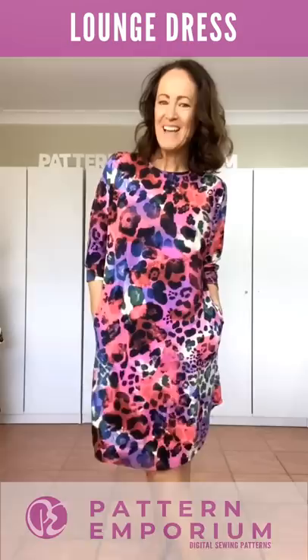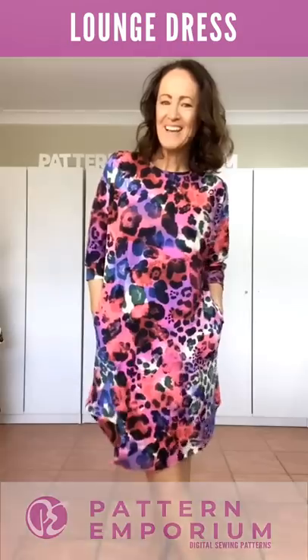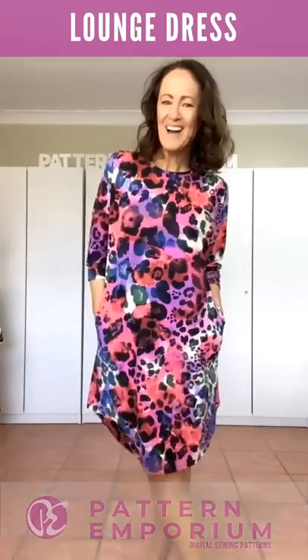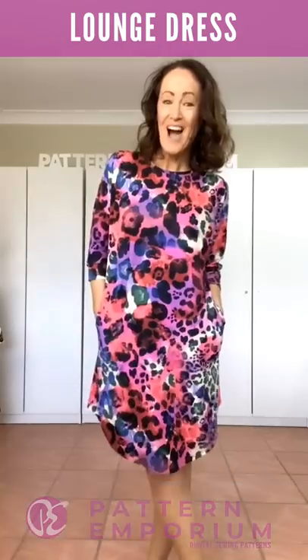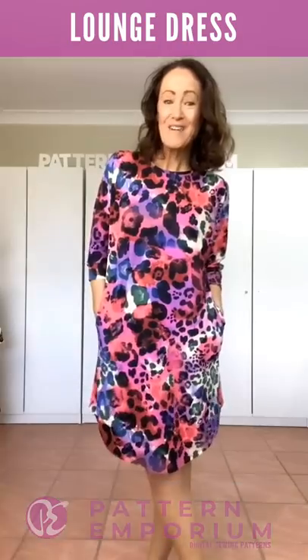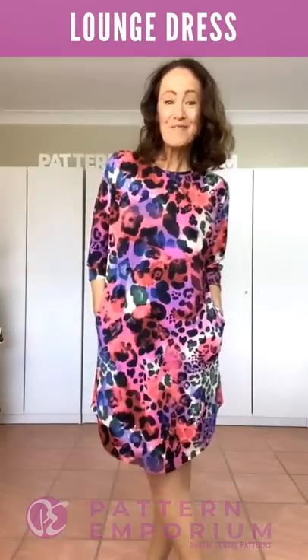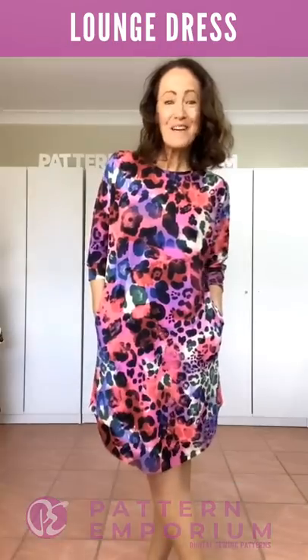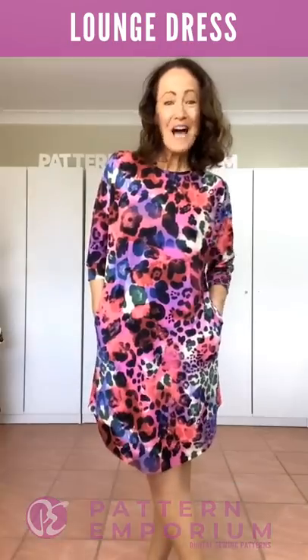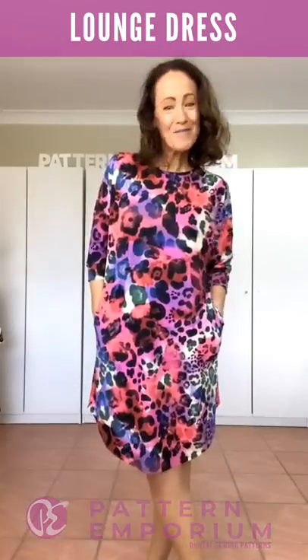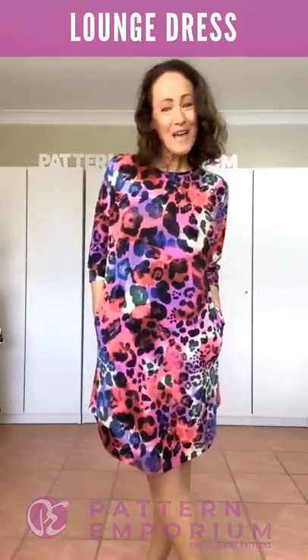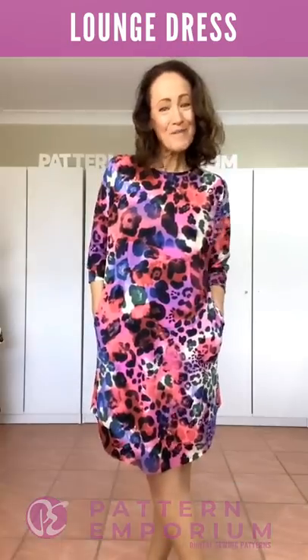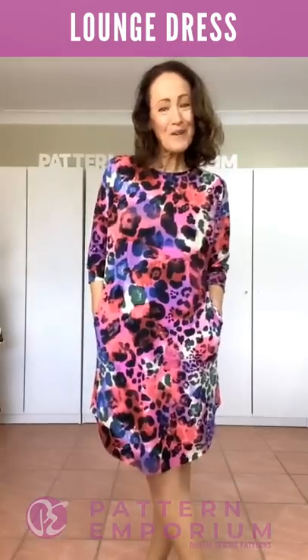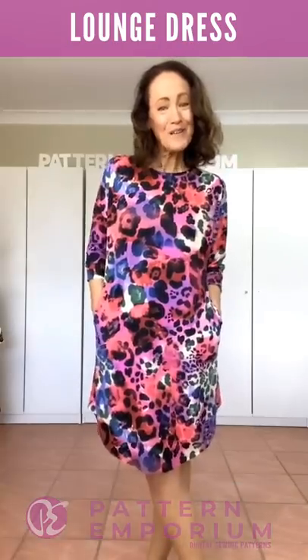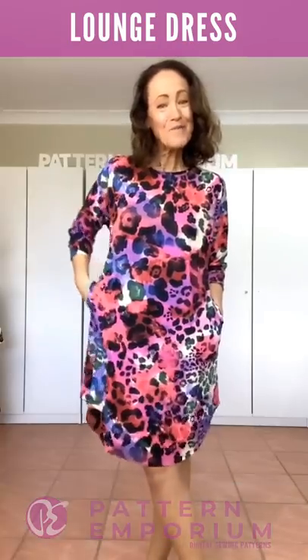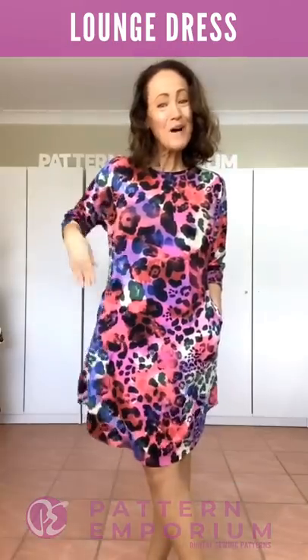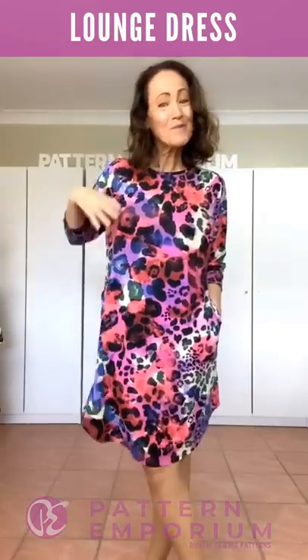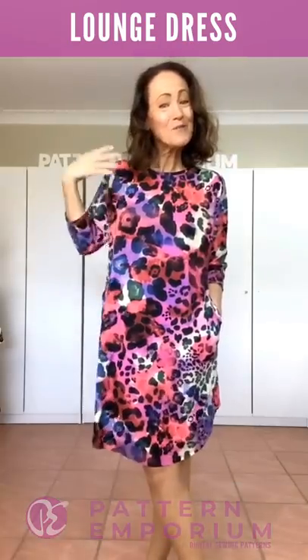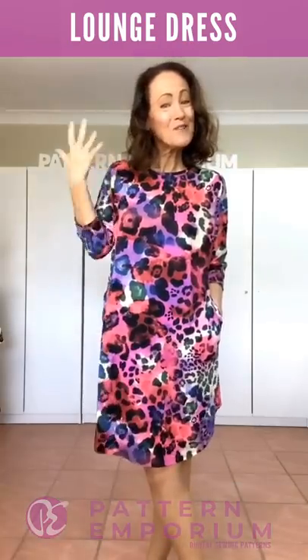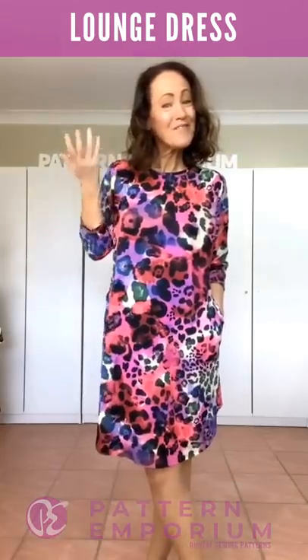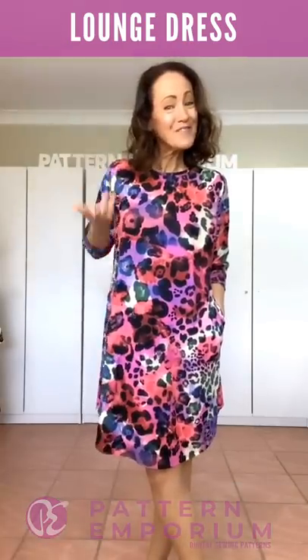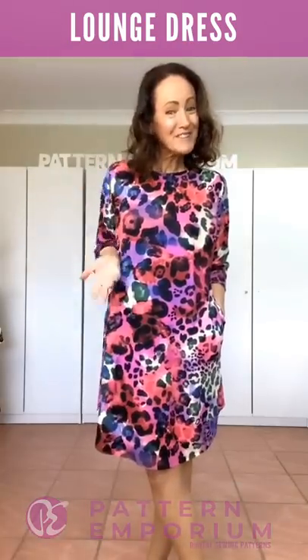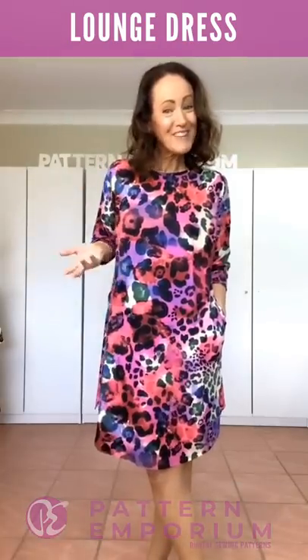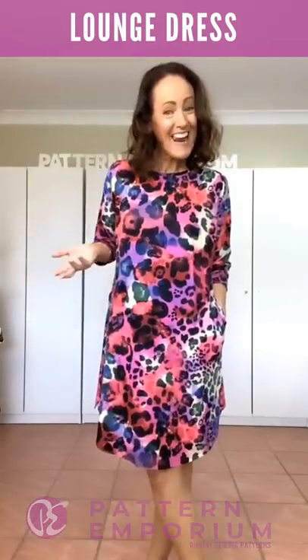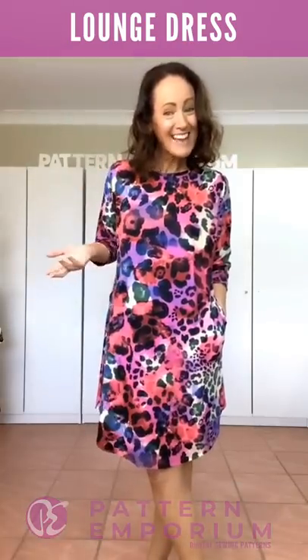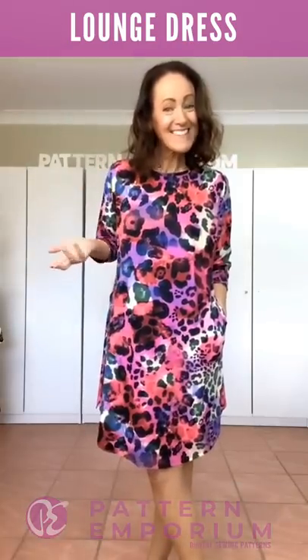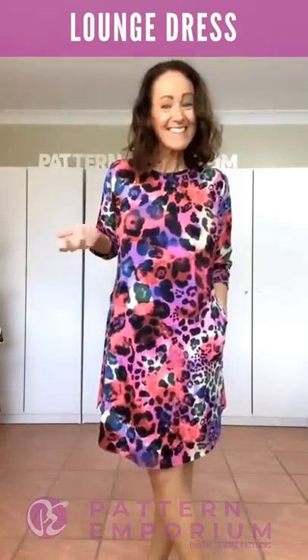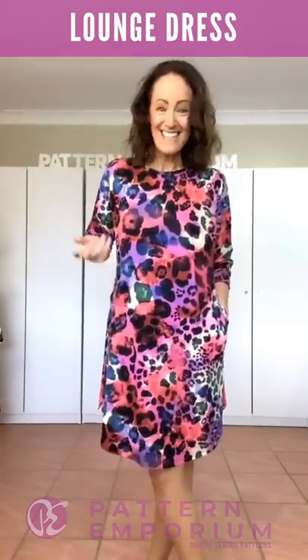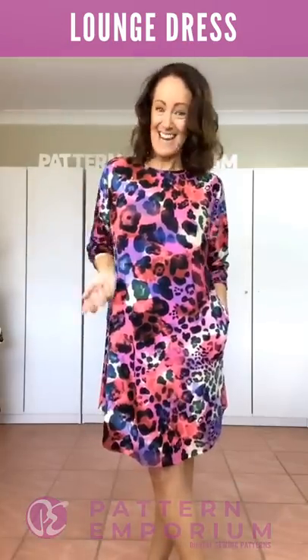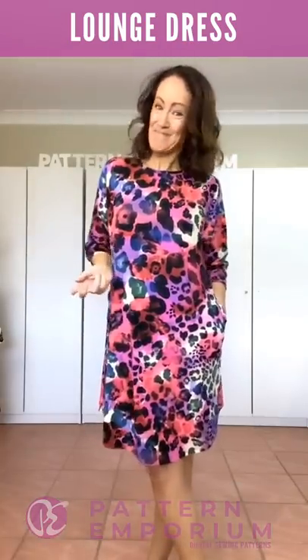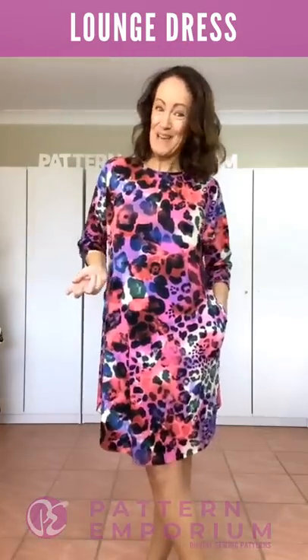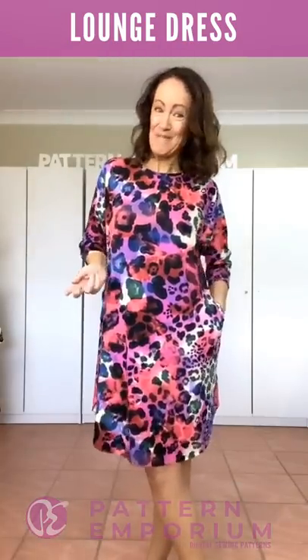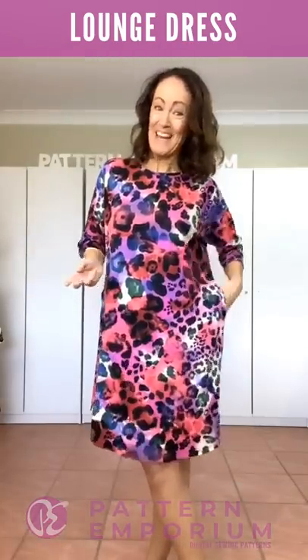Hi everyone, I'm Kate McCauley. Welcome to a very relaxed sneak peek week.